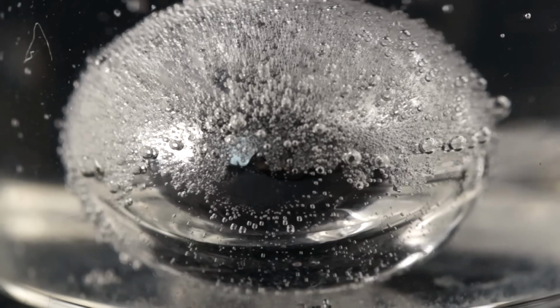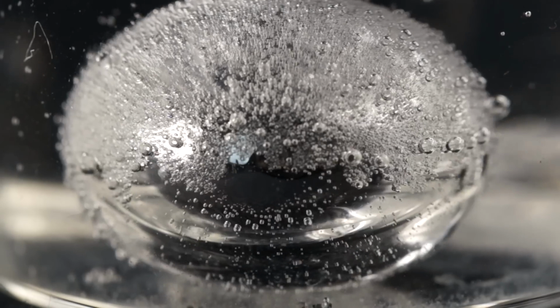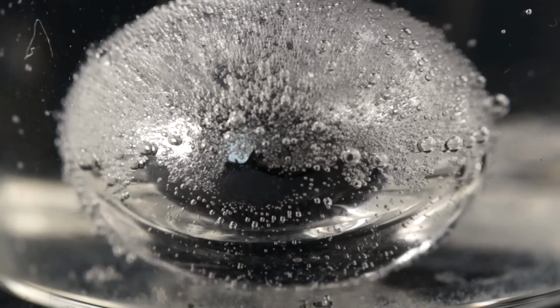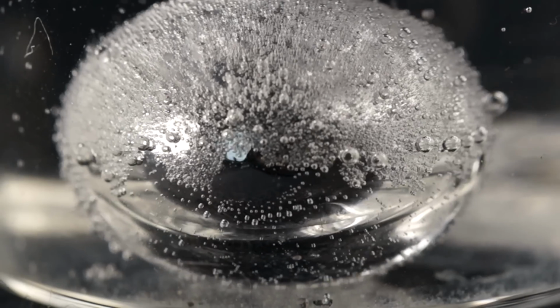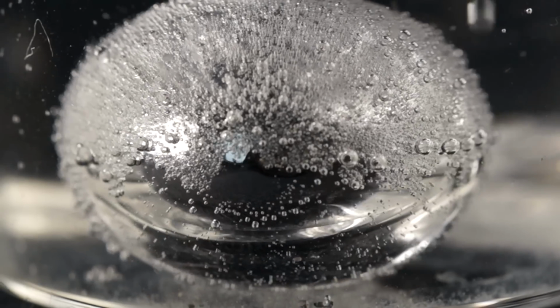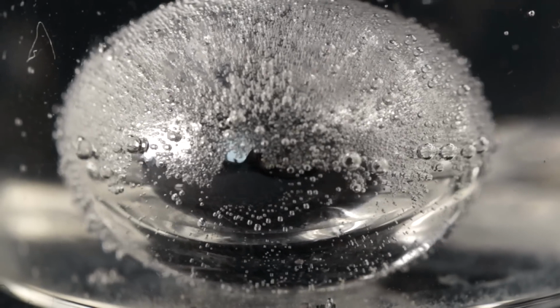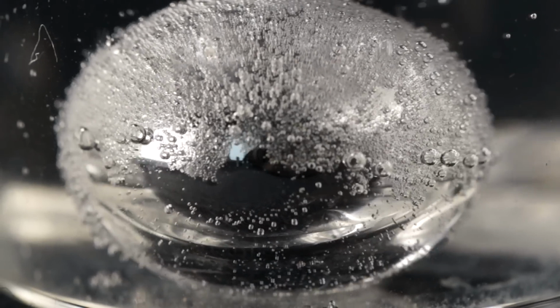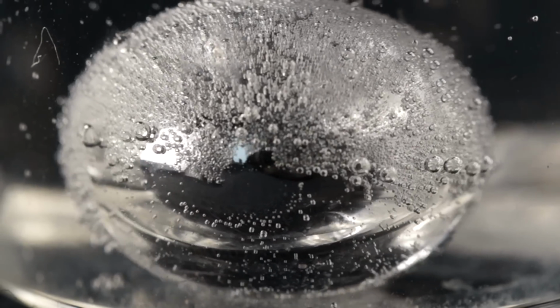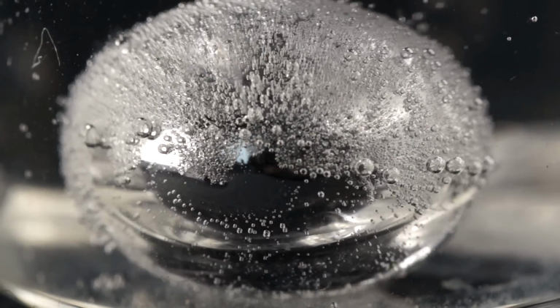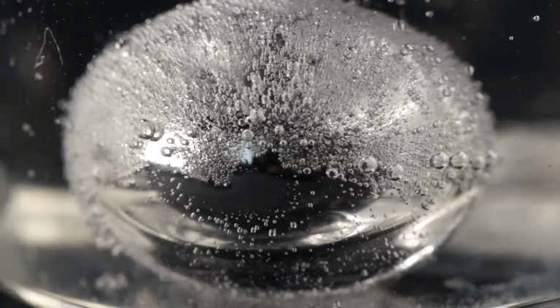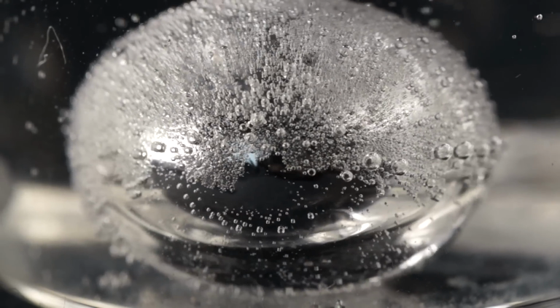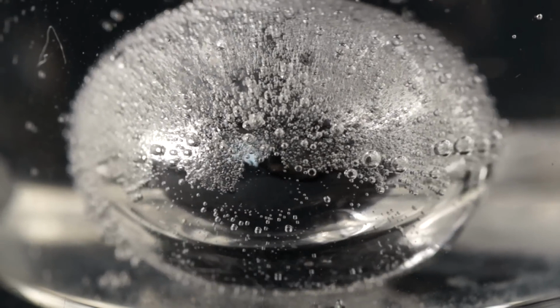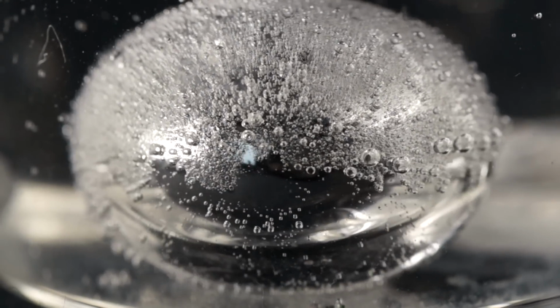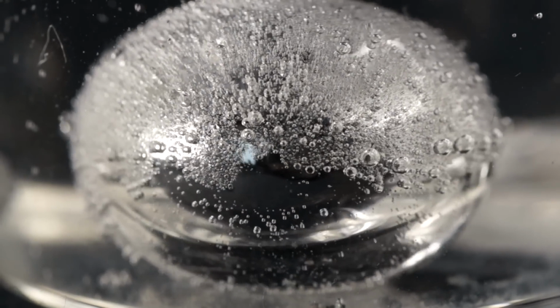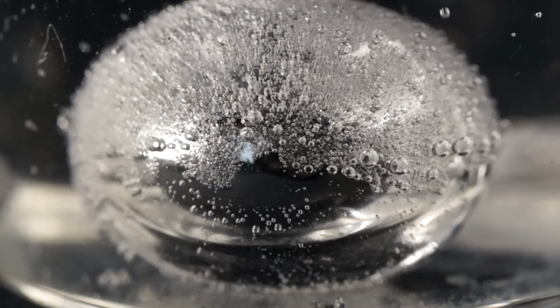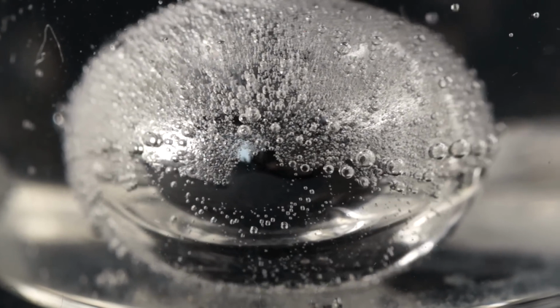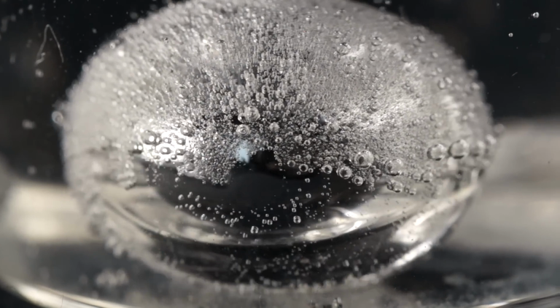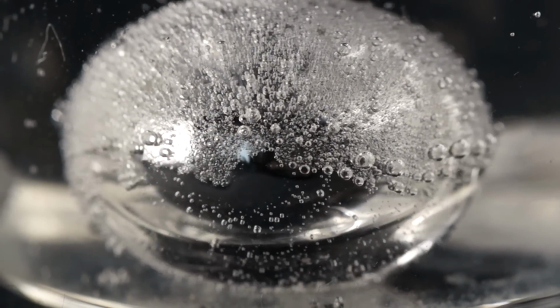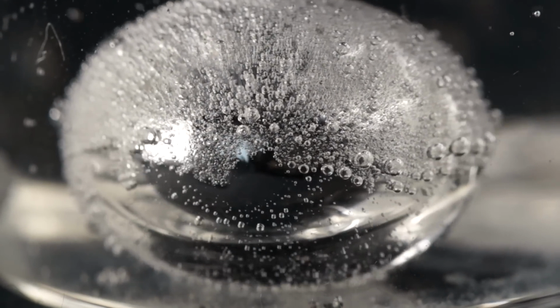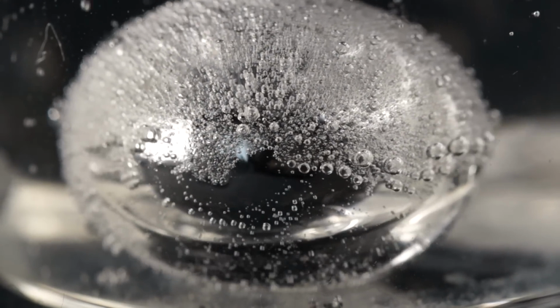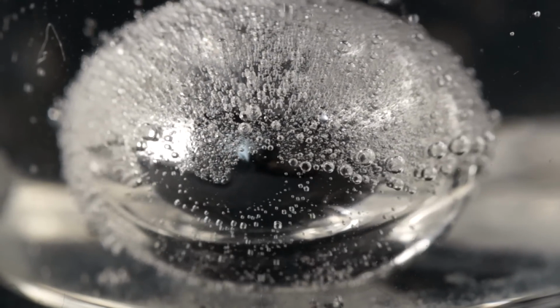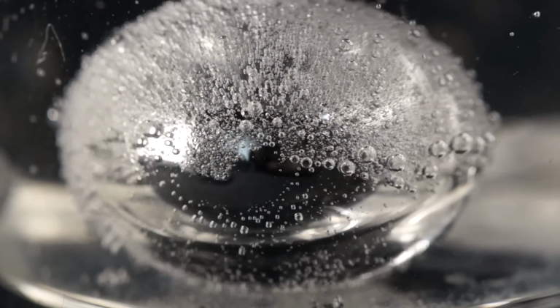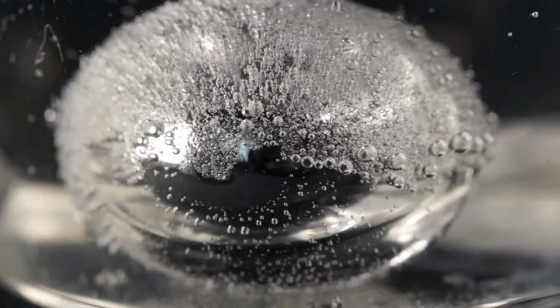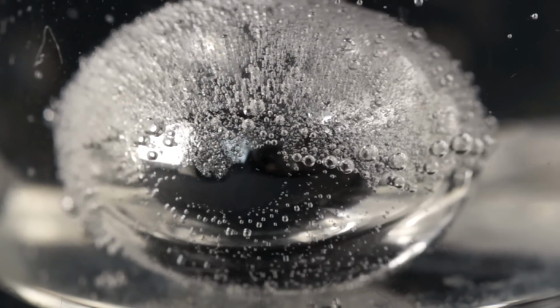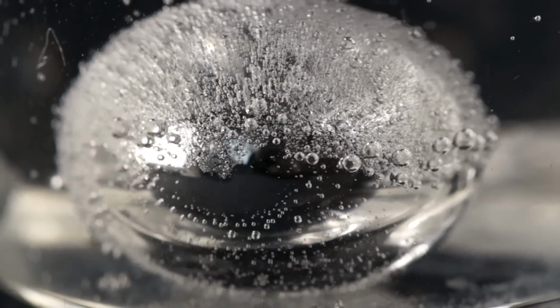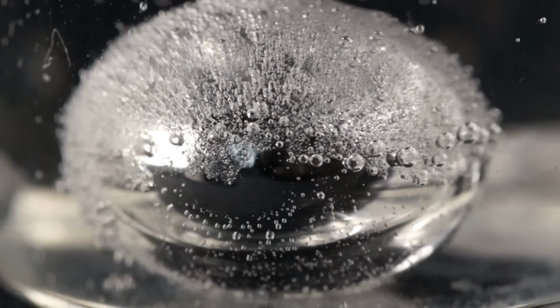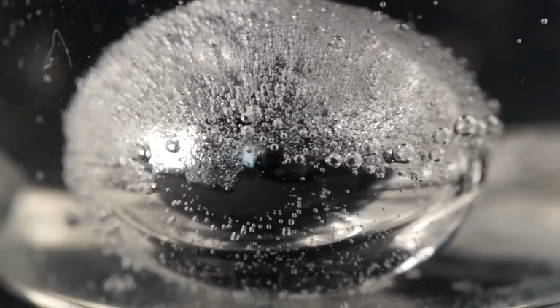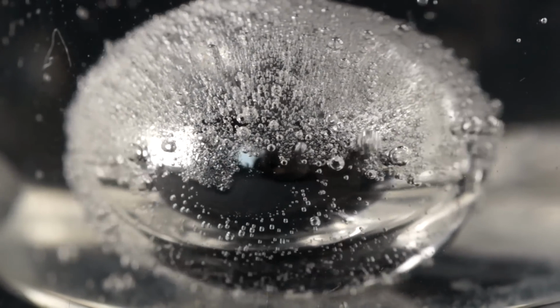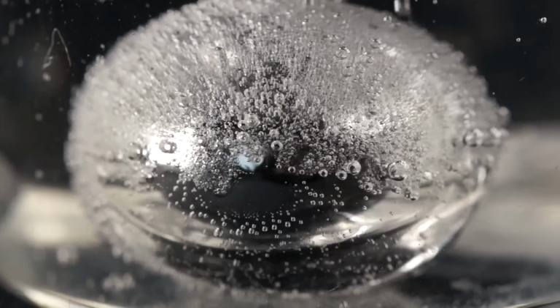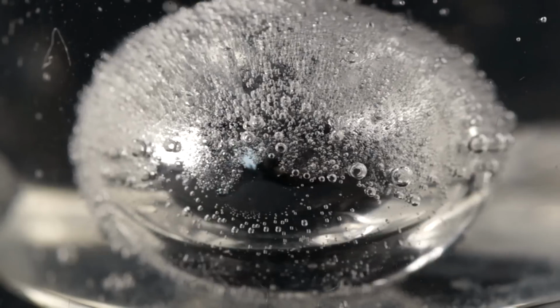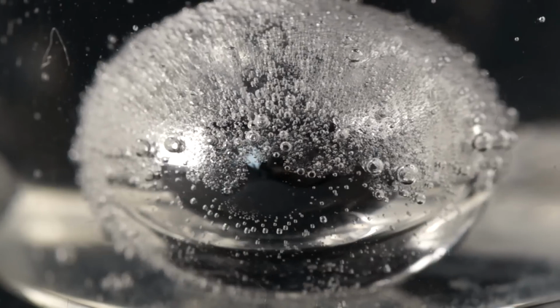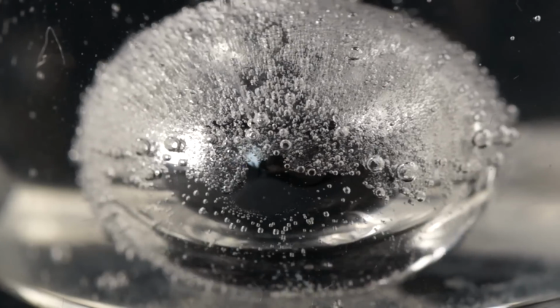This alloy remains in liquid state from minus 20 to plus 785 degrees Celsius. It's a very dangerous alloy because it's more active than sodium or potassium on their own.